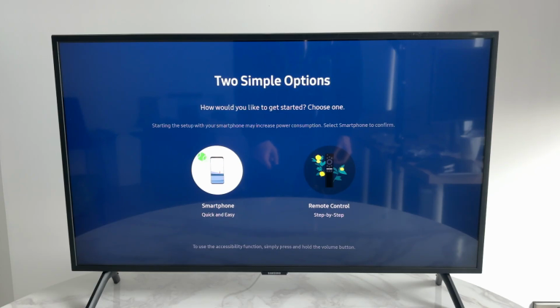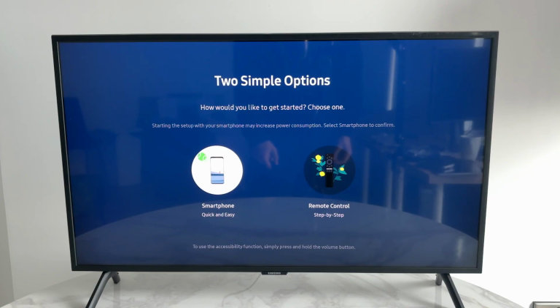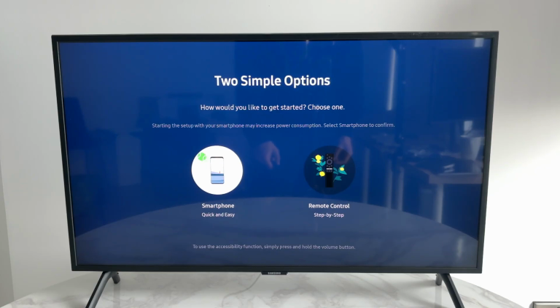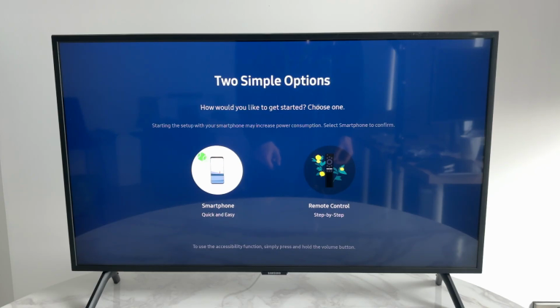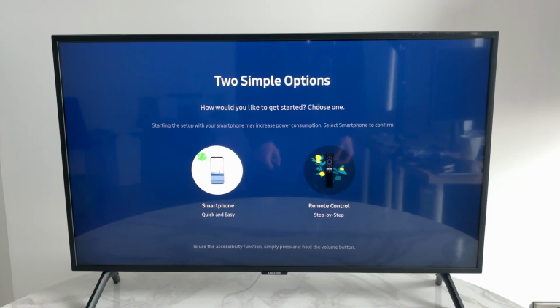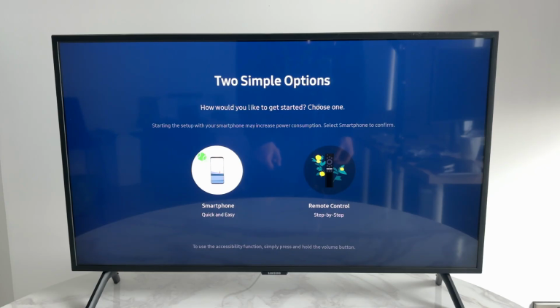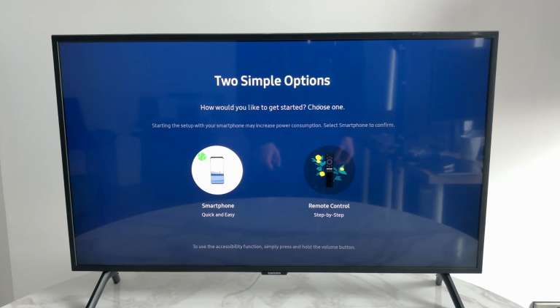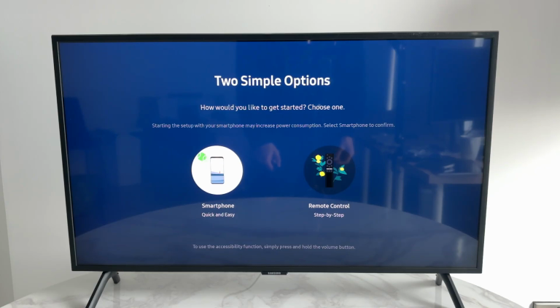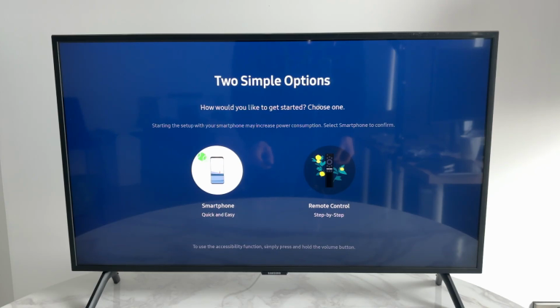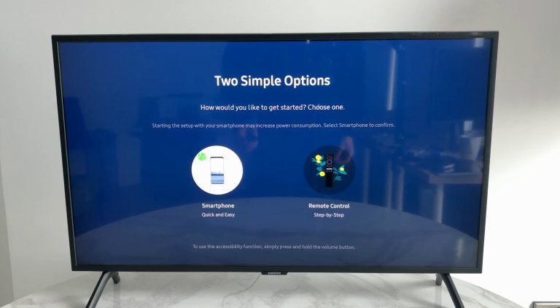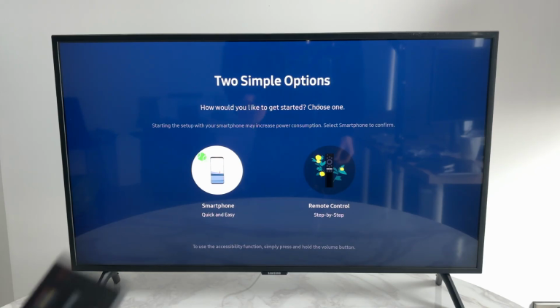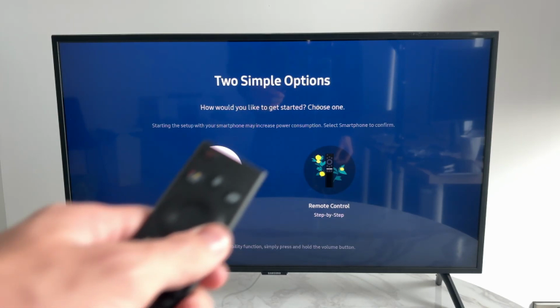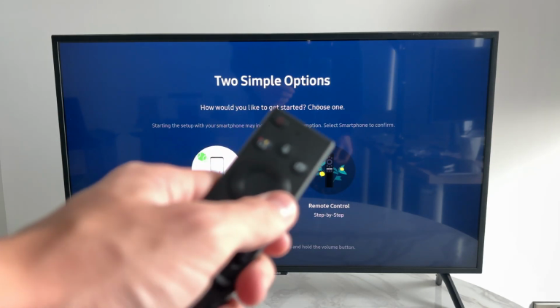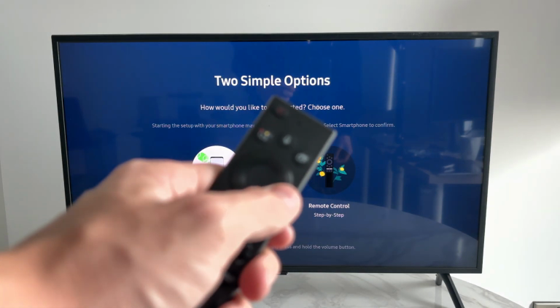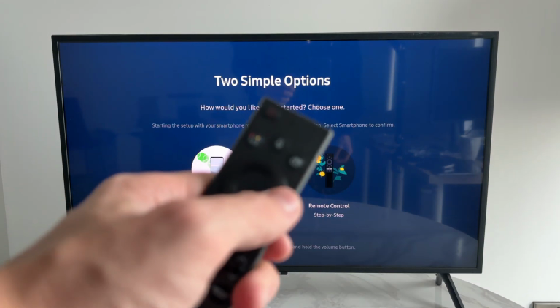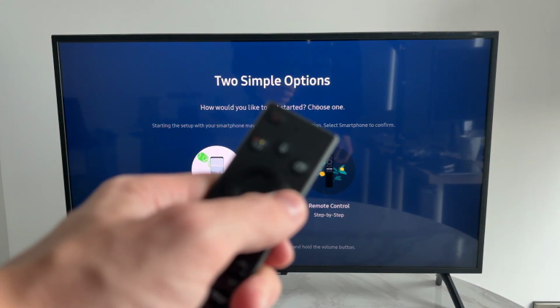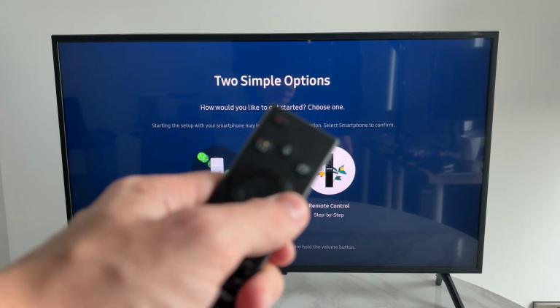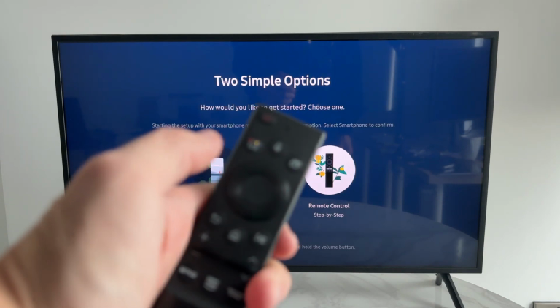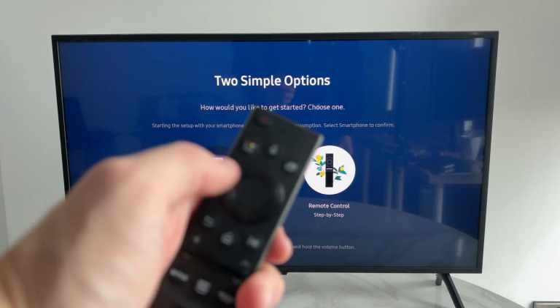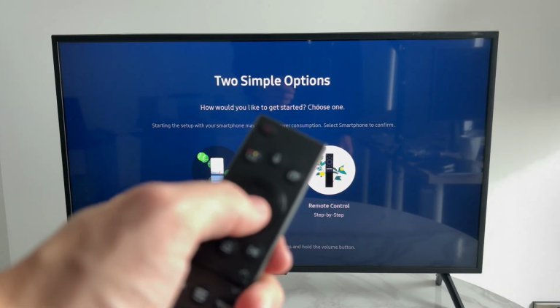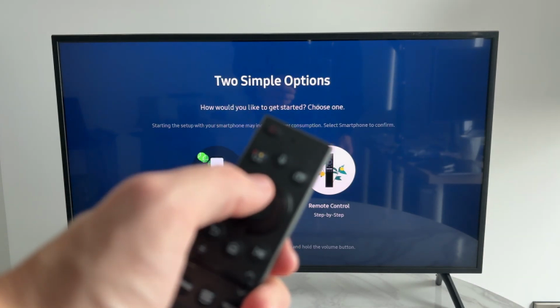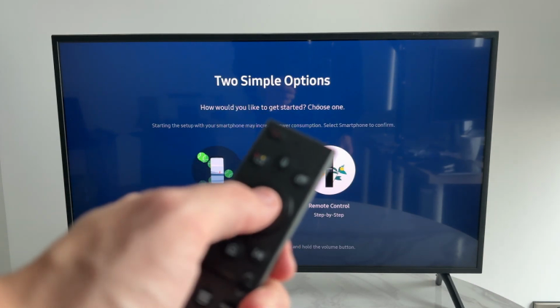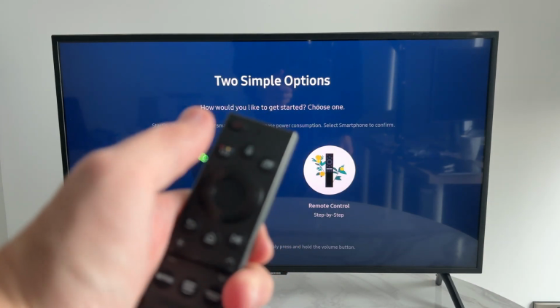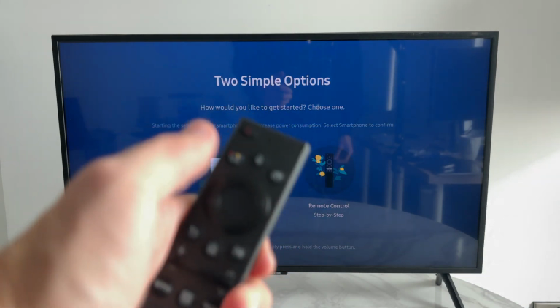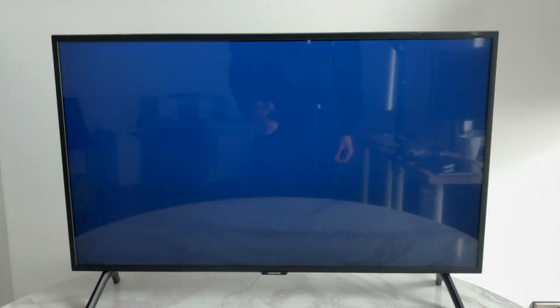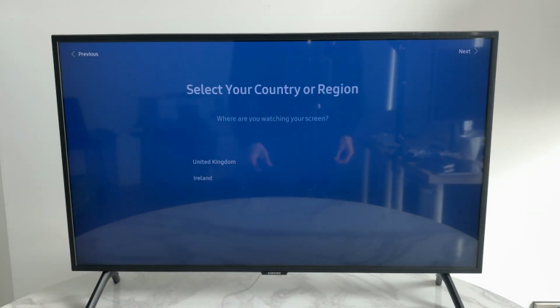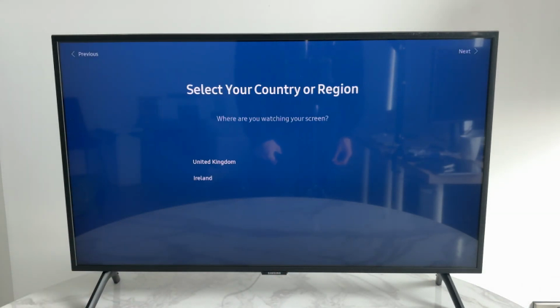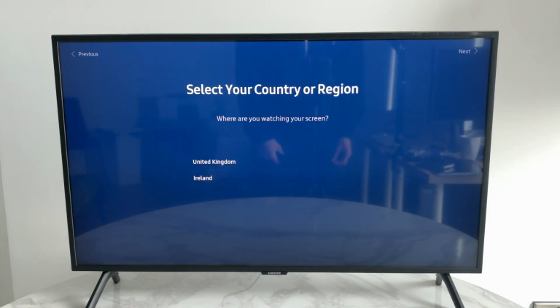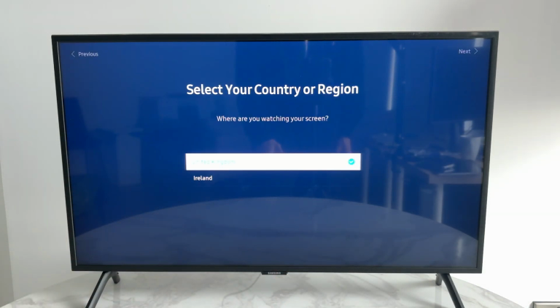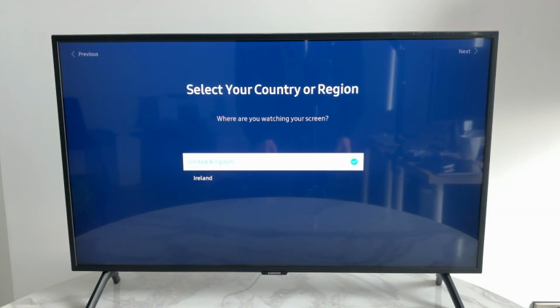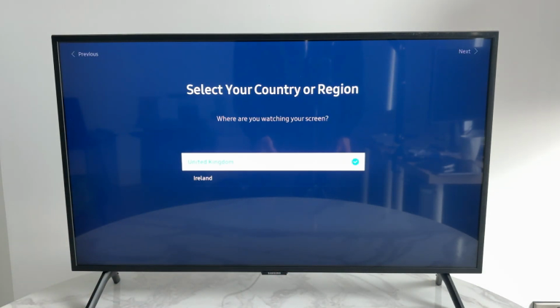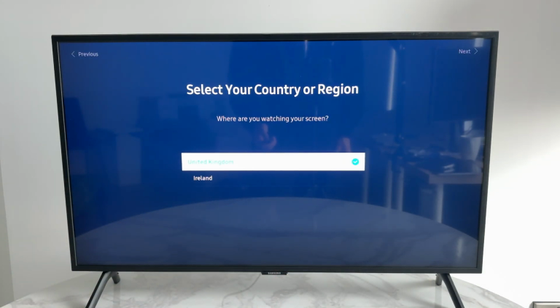To get started you can use your smartphone or remote control. You can use the arrow keys to select and then press the middle button. I'll use the remote control.